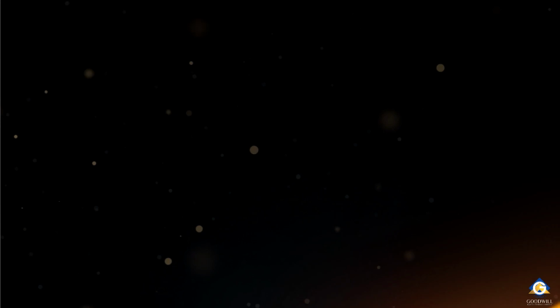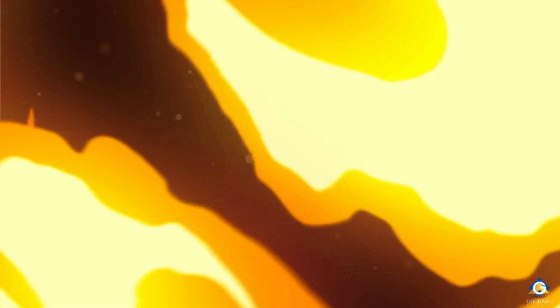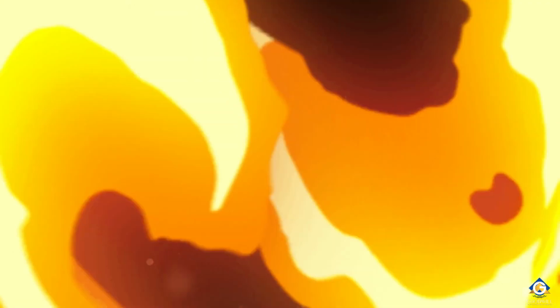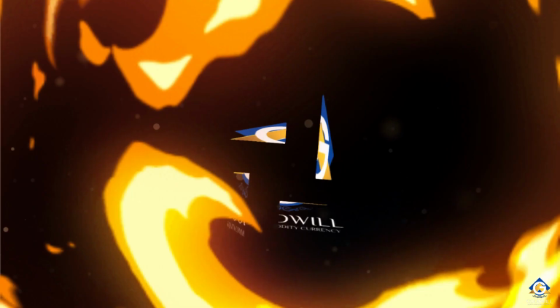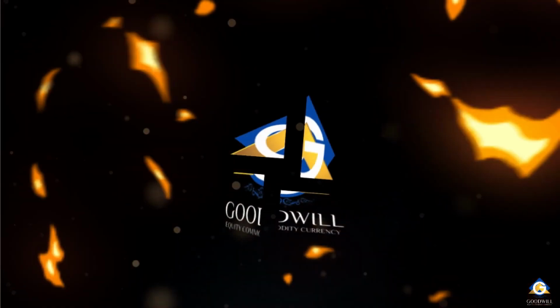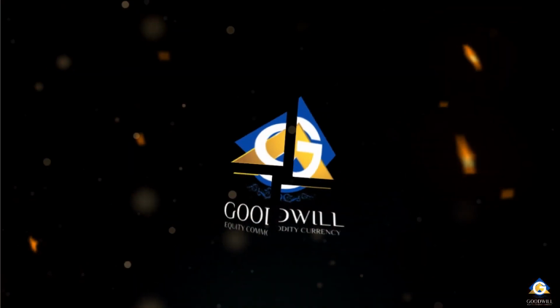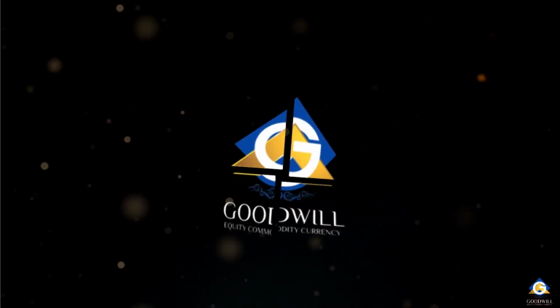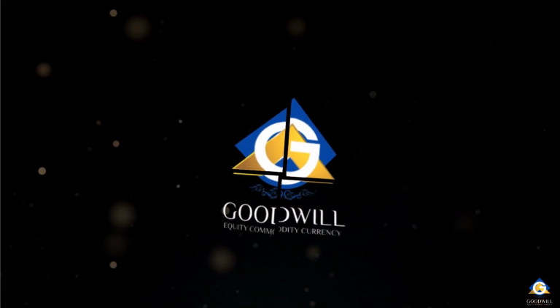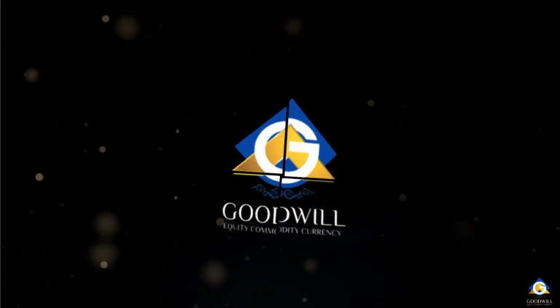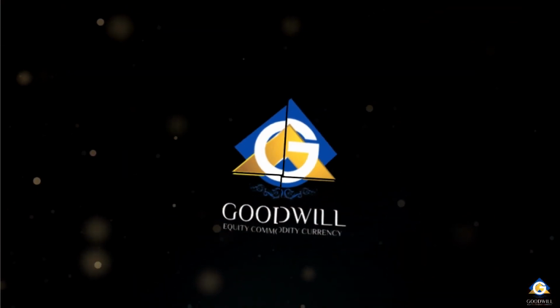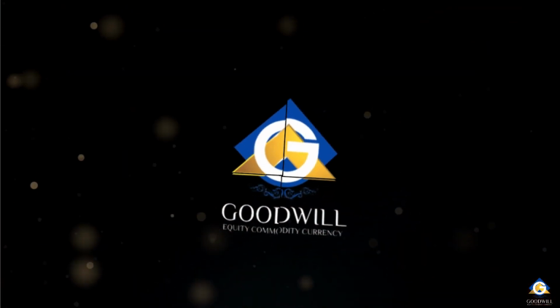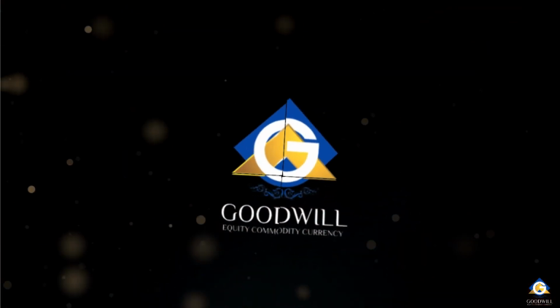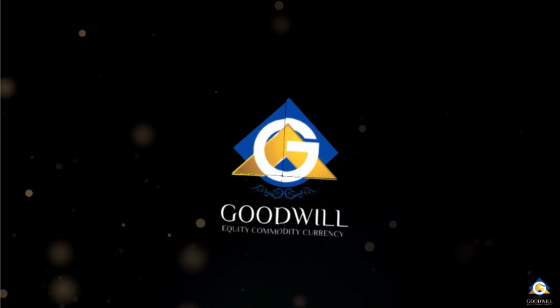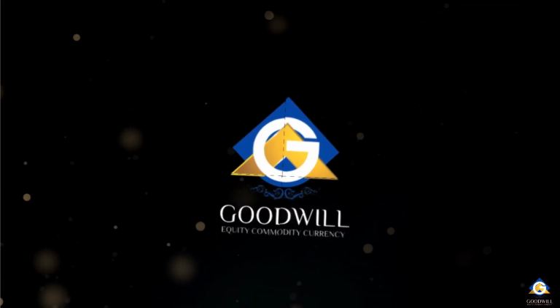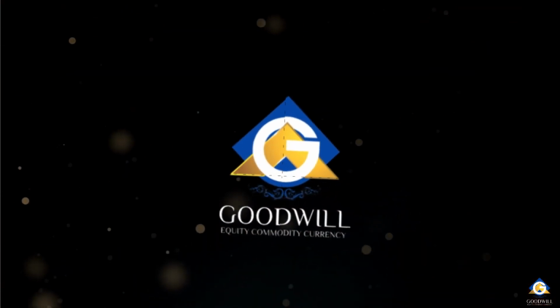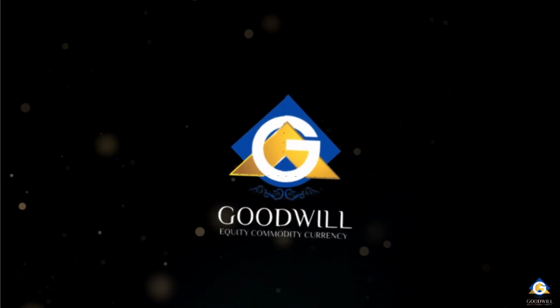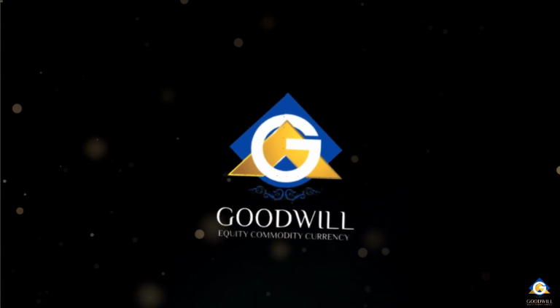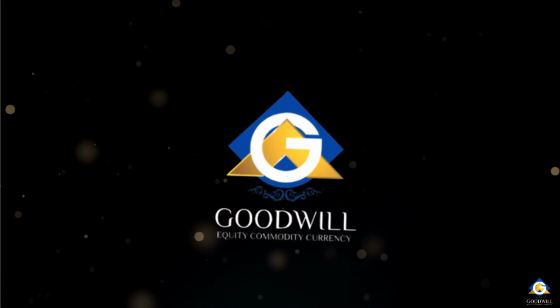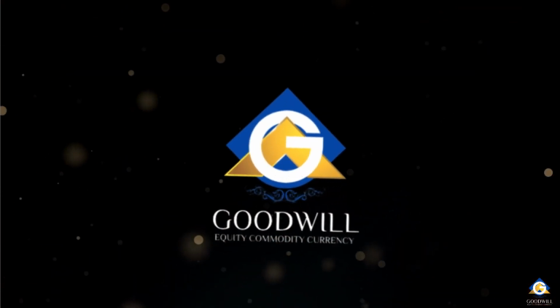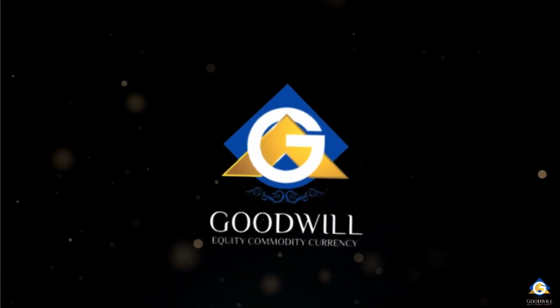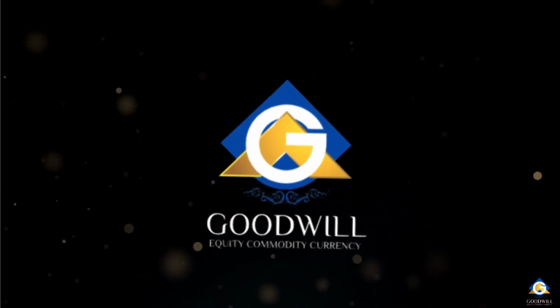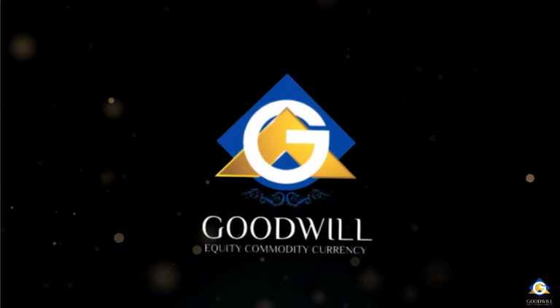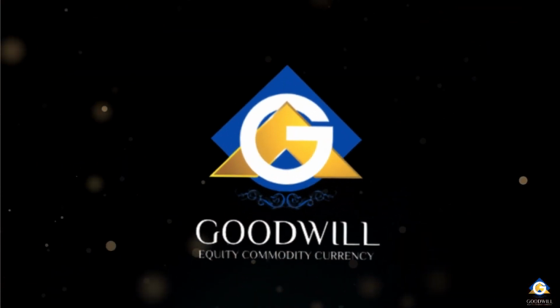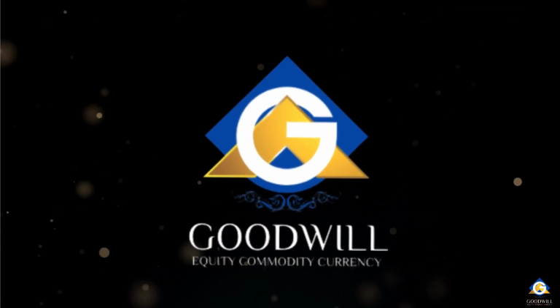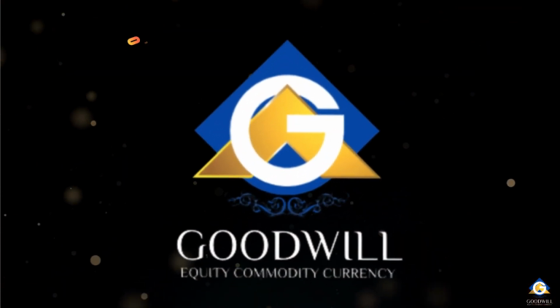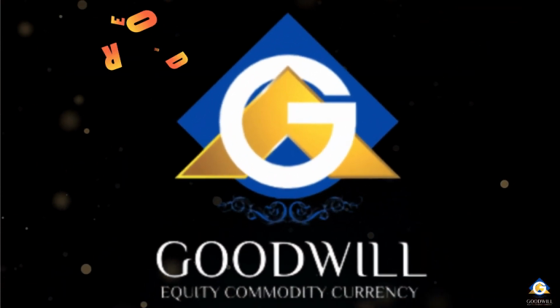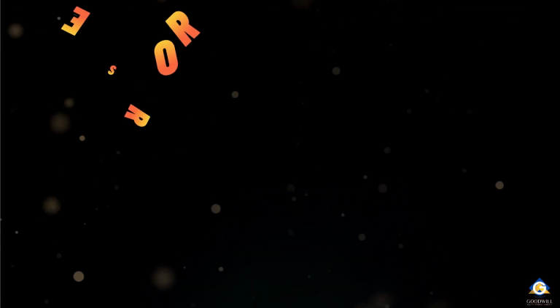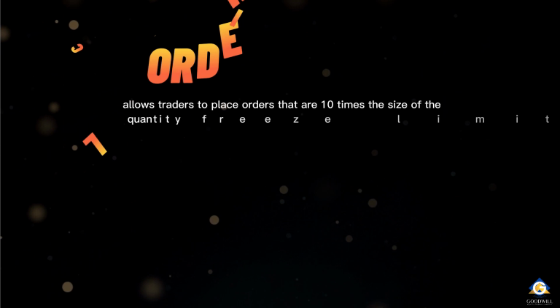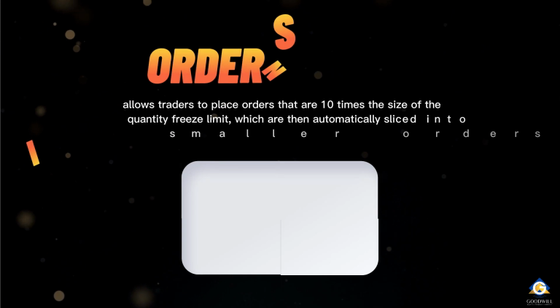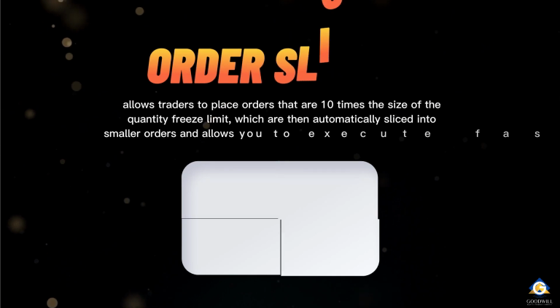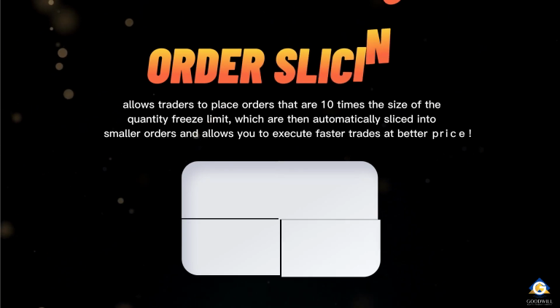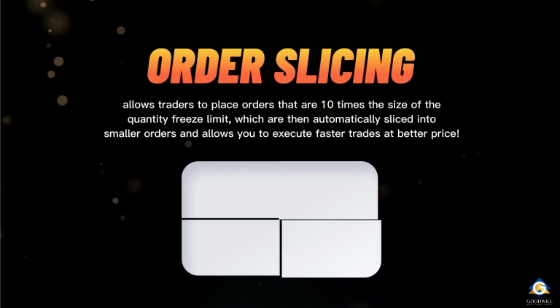In this video, we will introduce you to the exciting new and improved features of Giga. First off, Order Slicing.